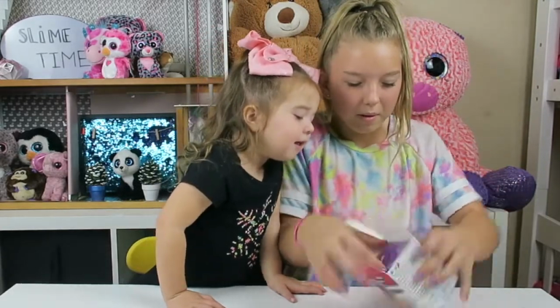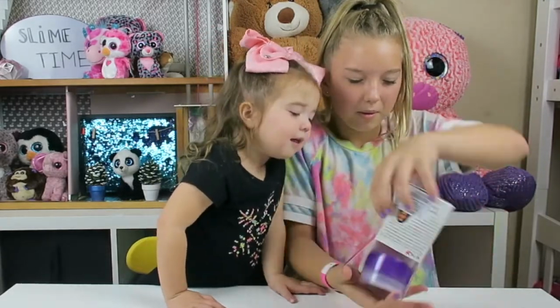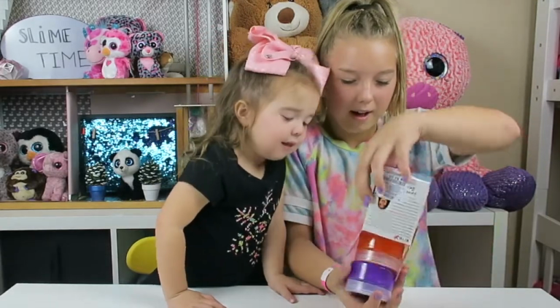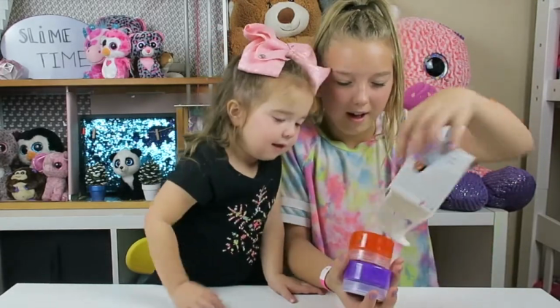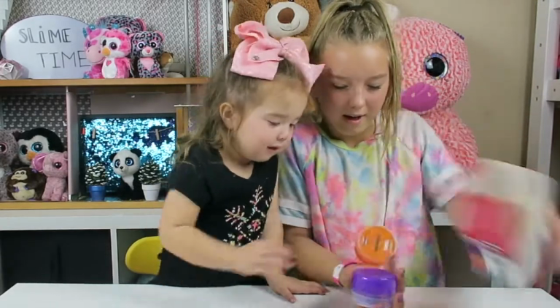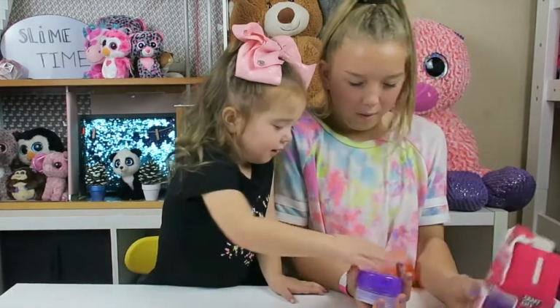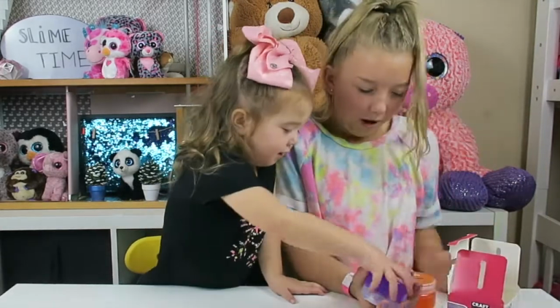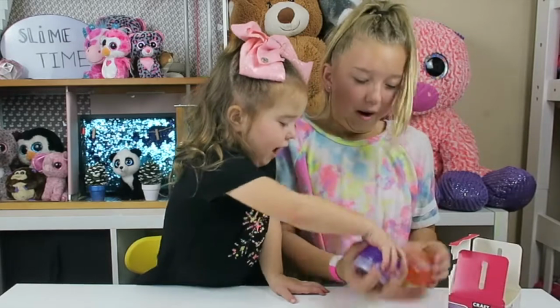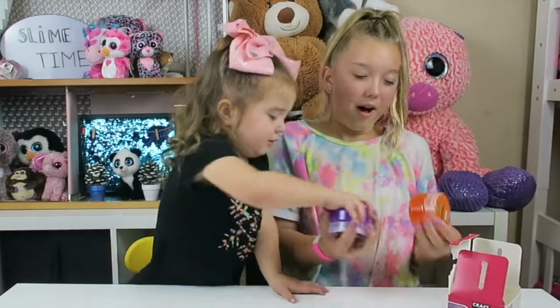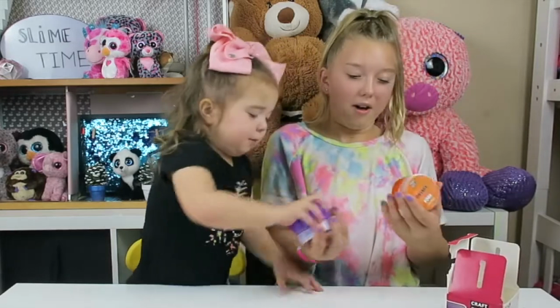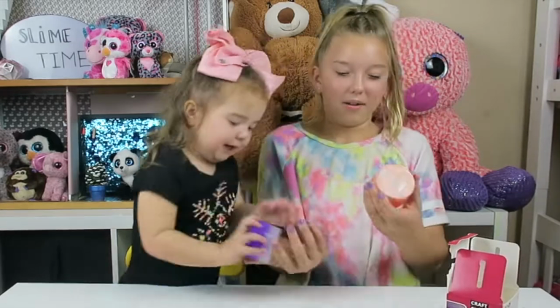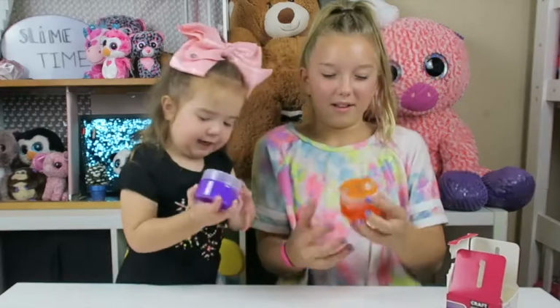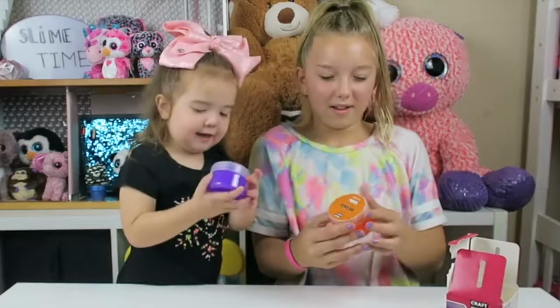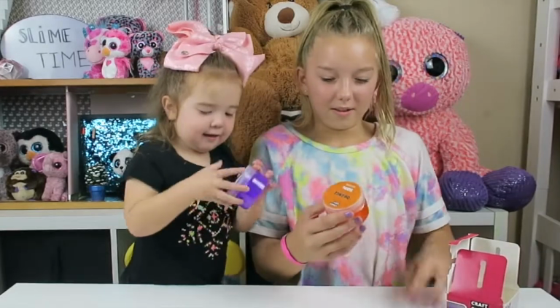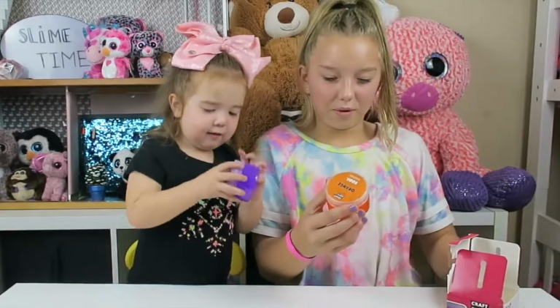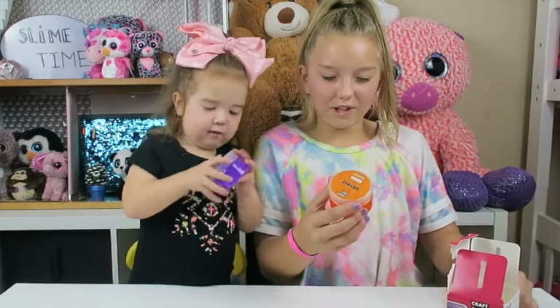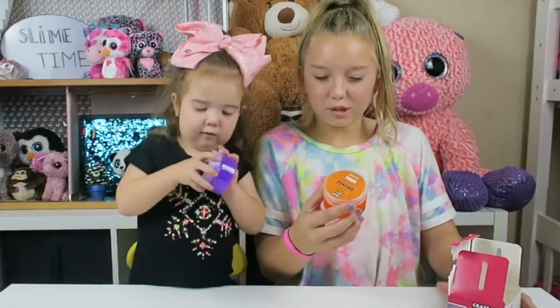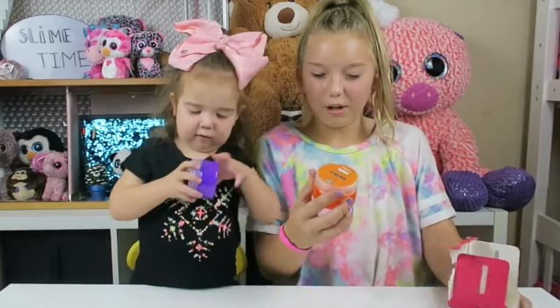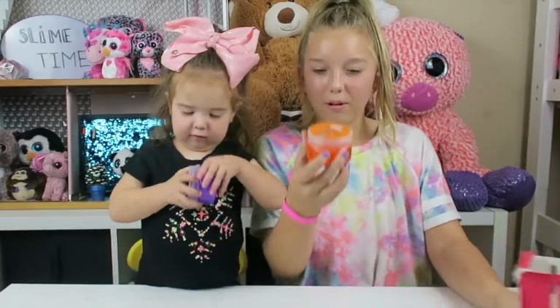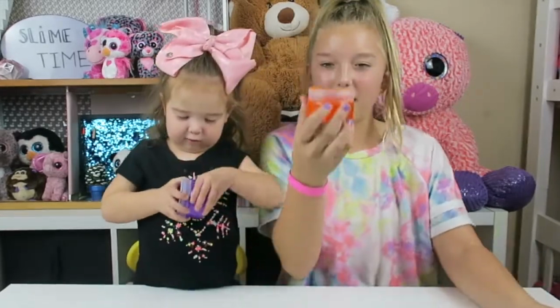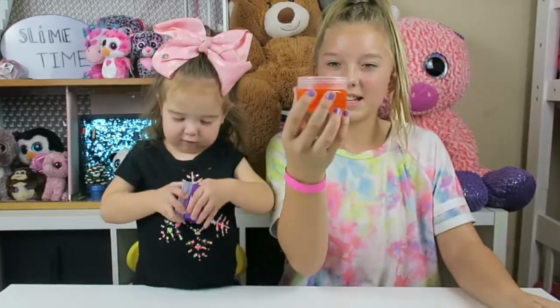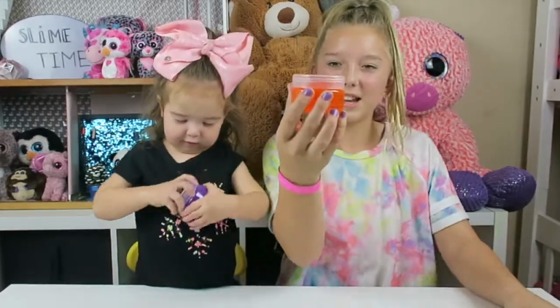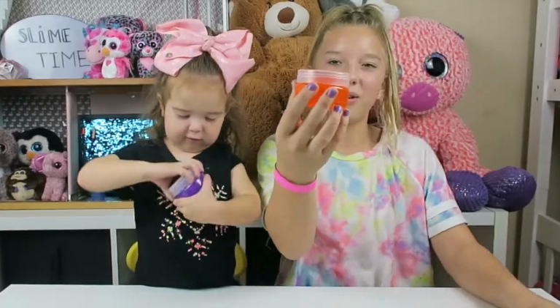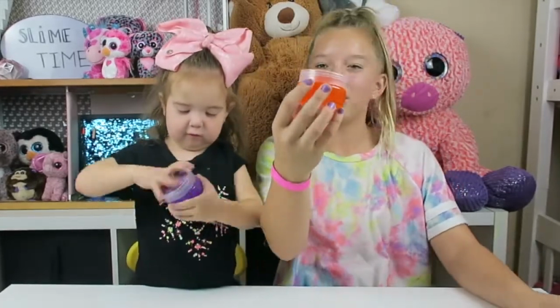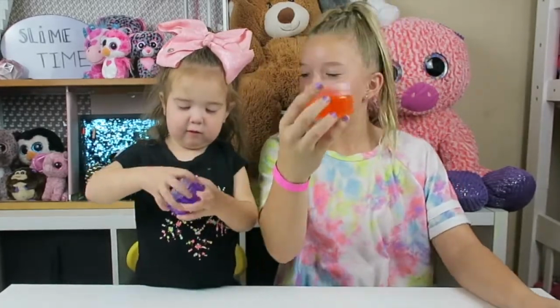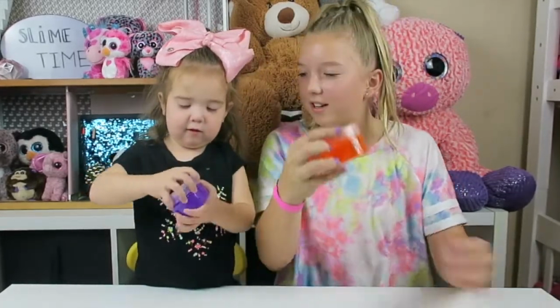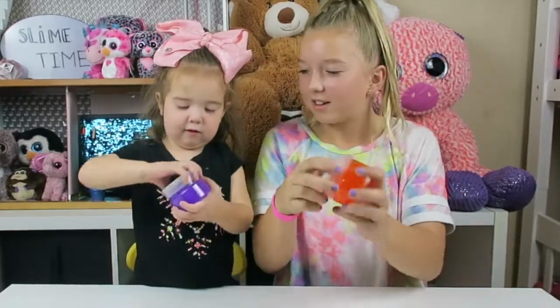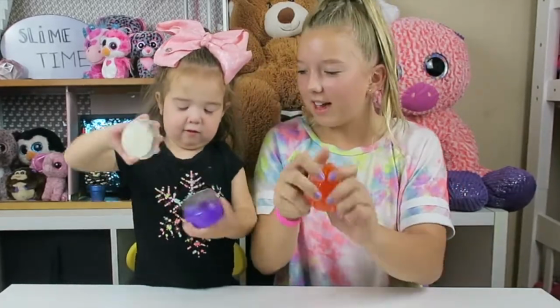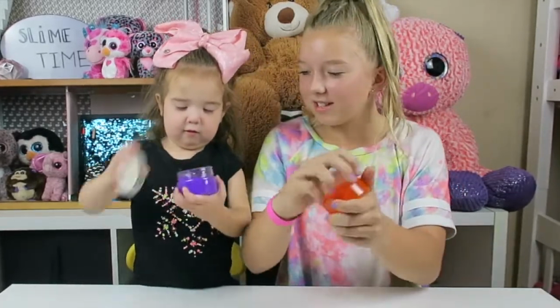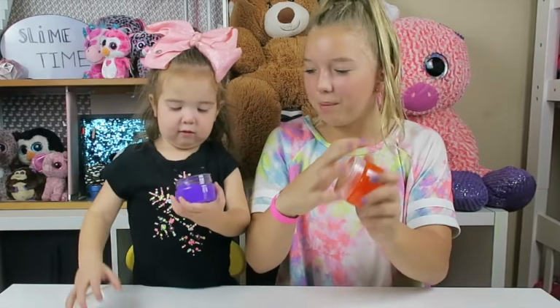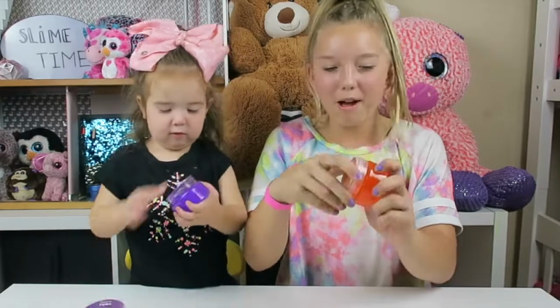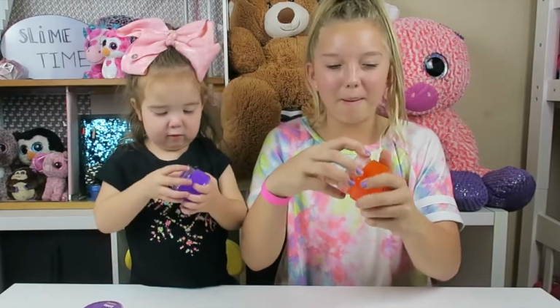Woah! I want to get pink! Rufy chose purple! I guess I get orange! Let's open them up!